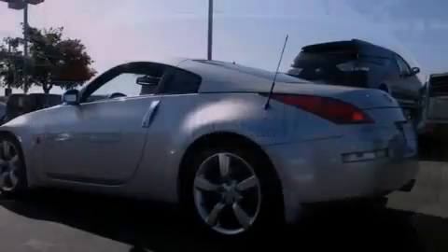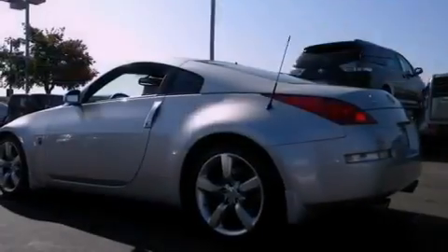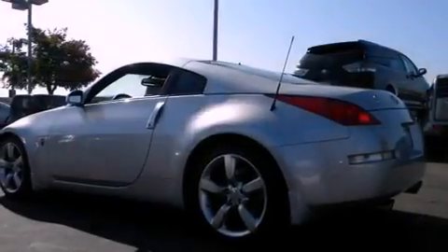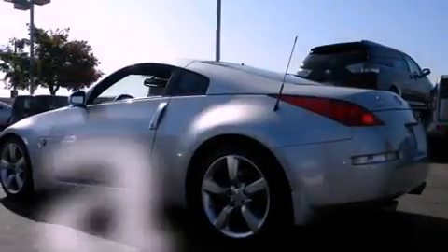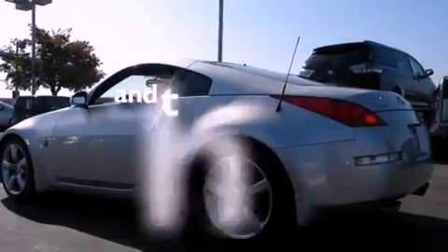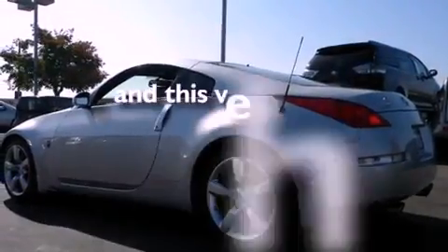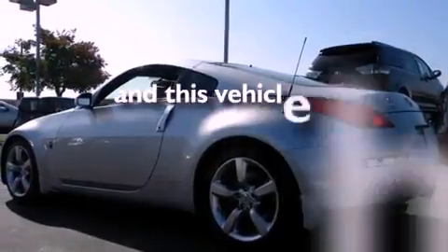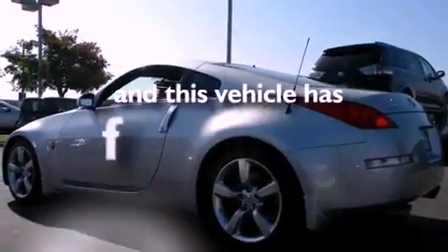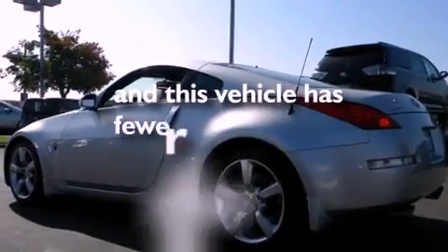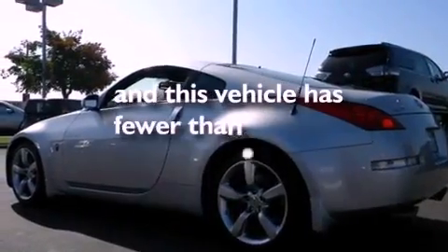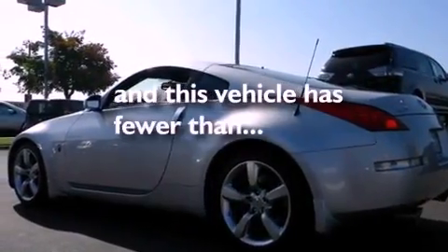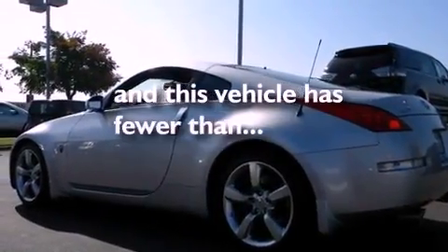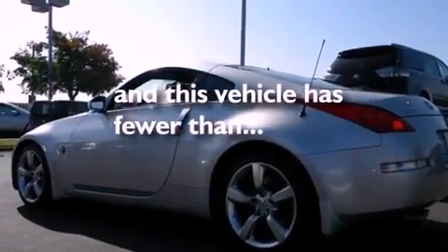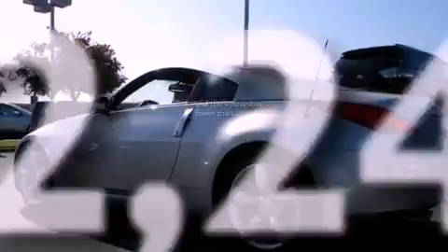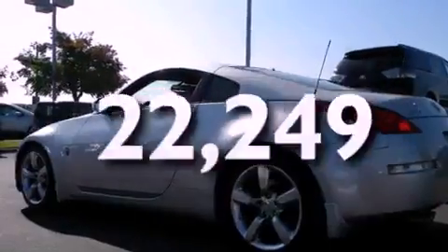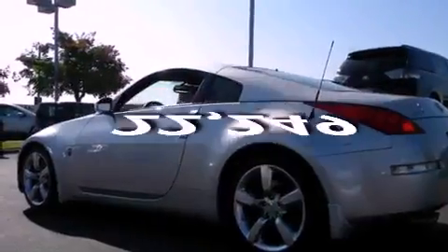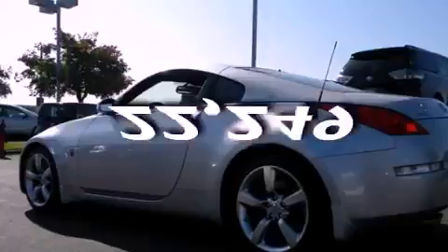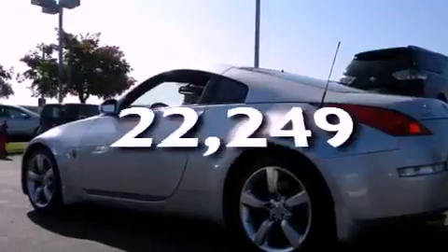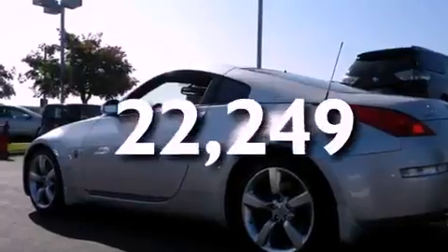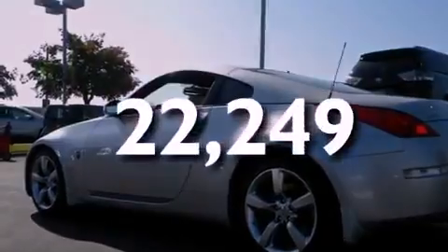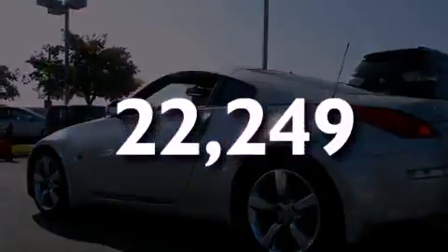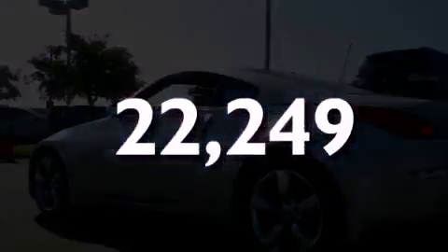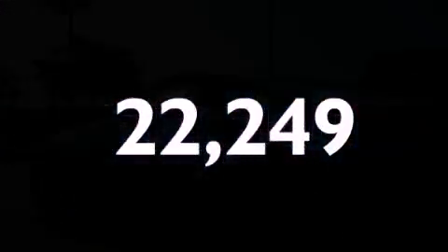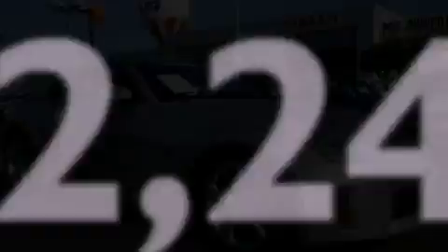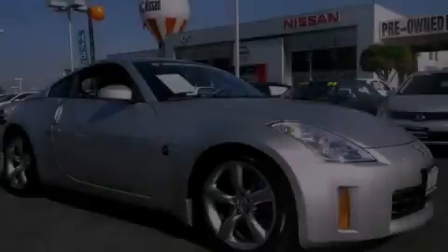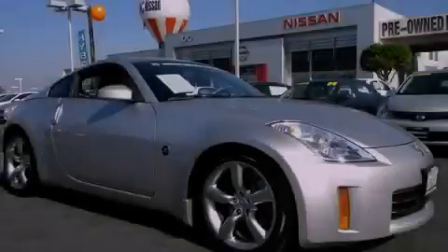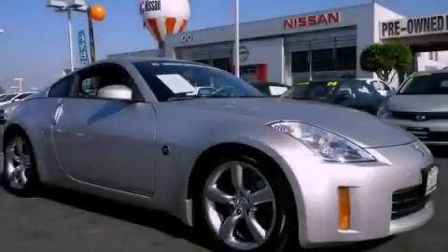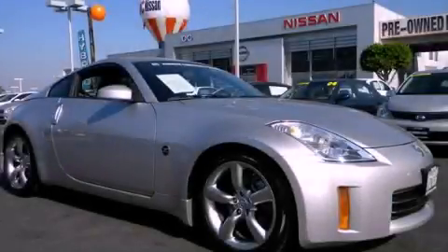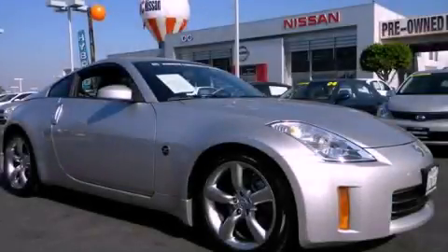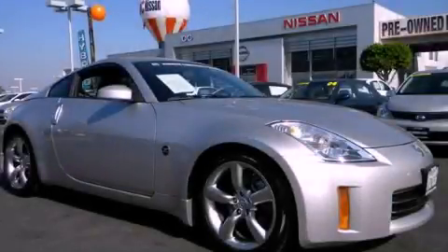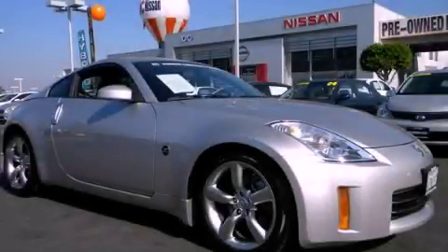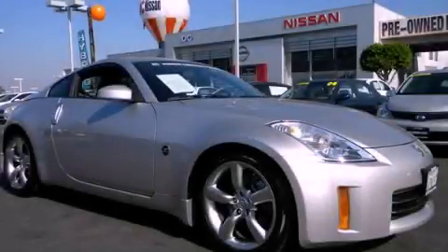This vehicle has fewer than 23,000 miles on the odometer. Stop by today and test drive this automobile for yourself.